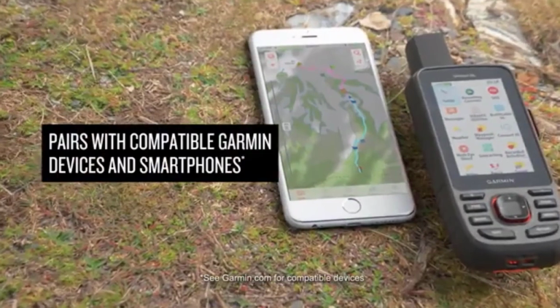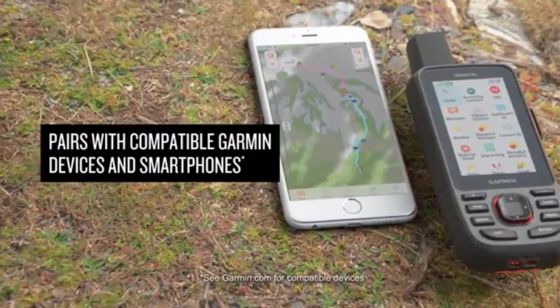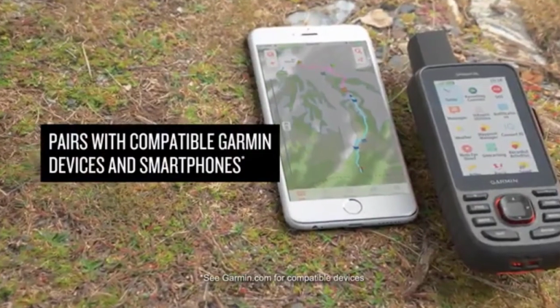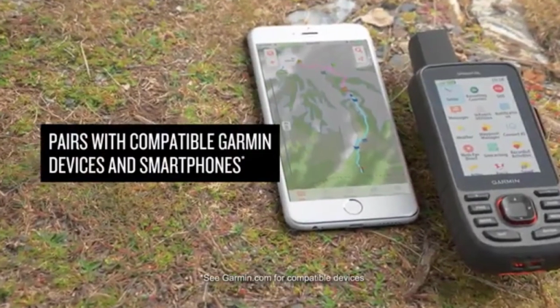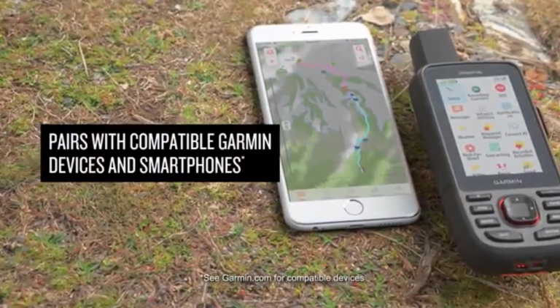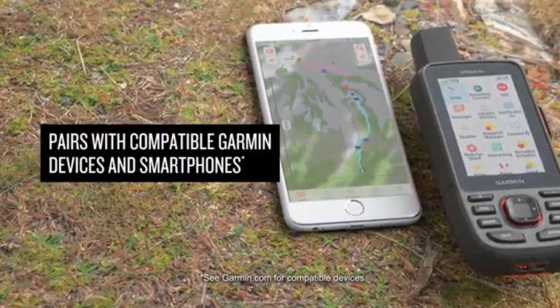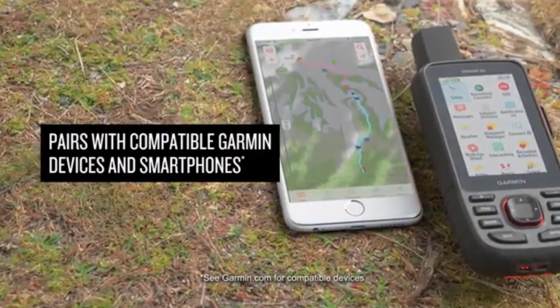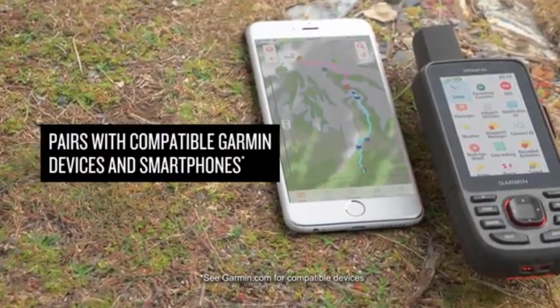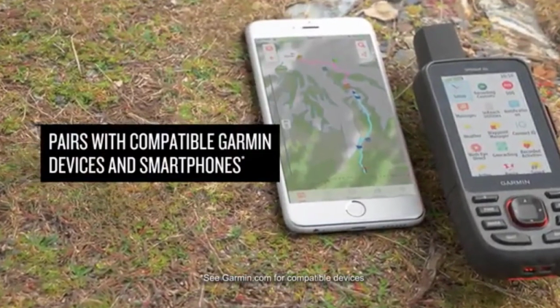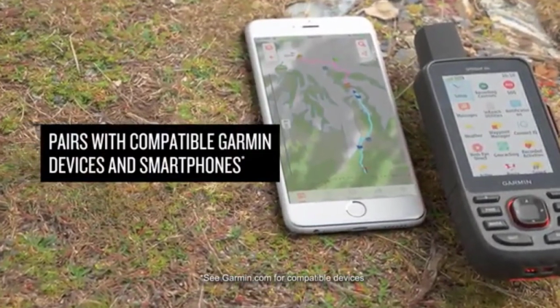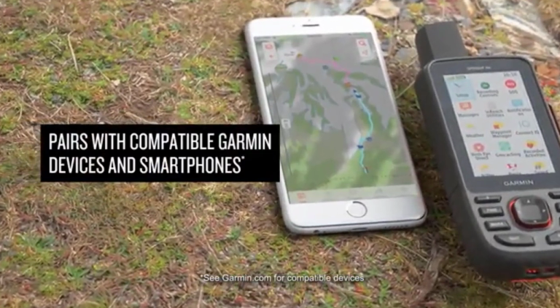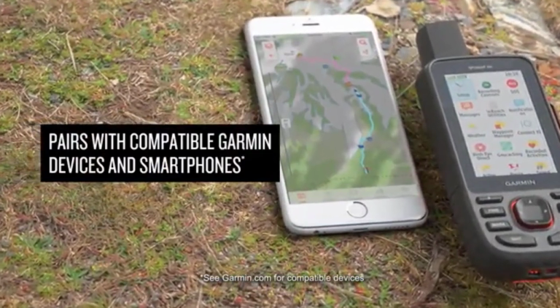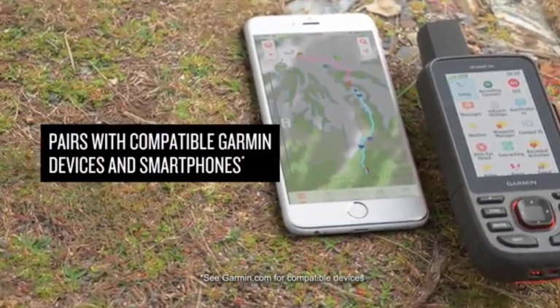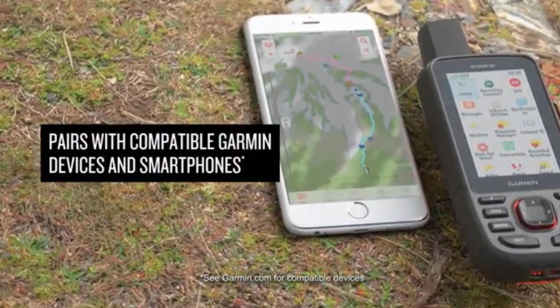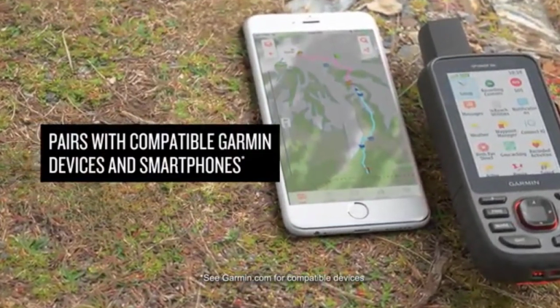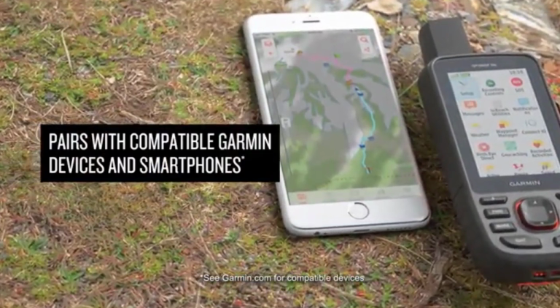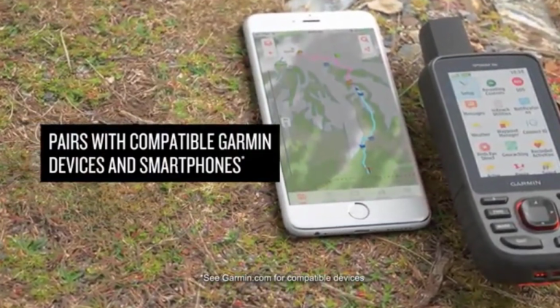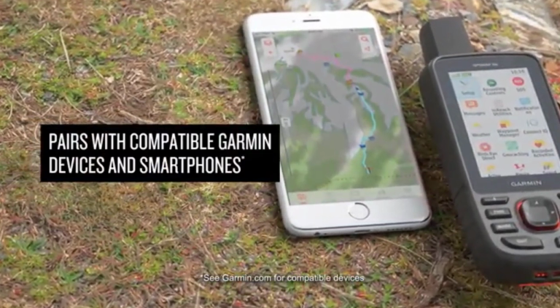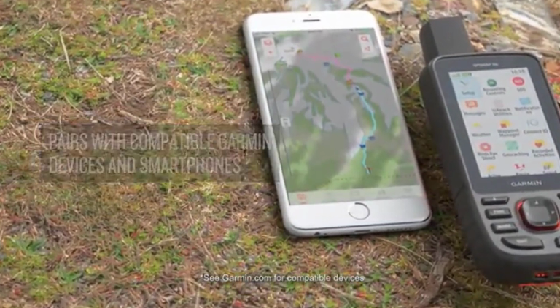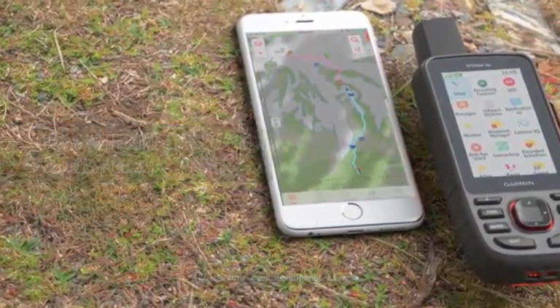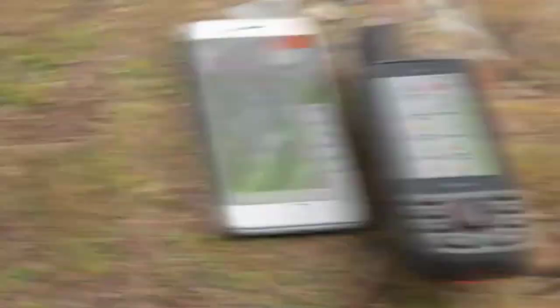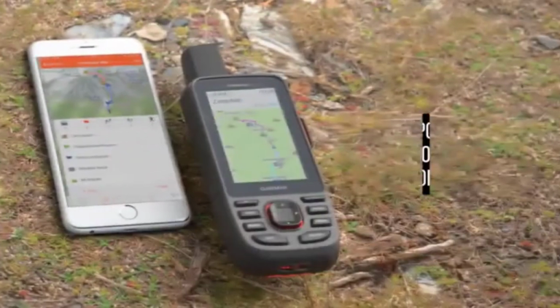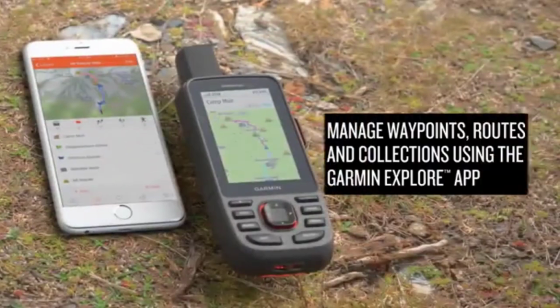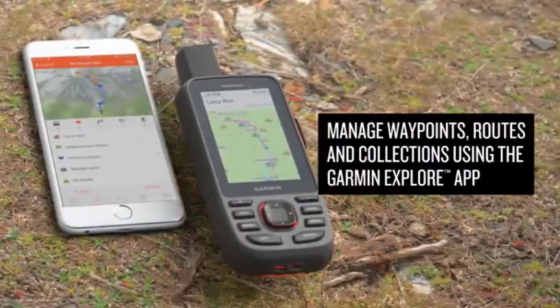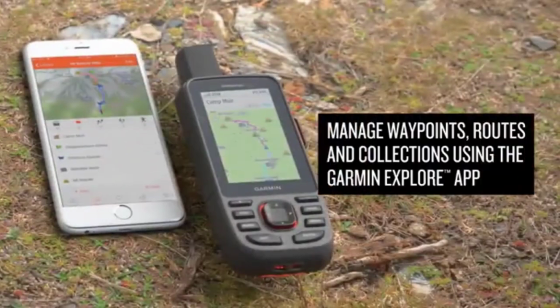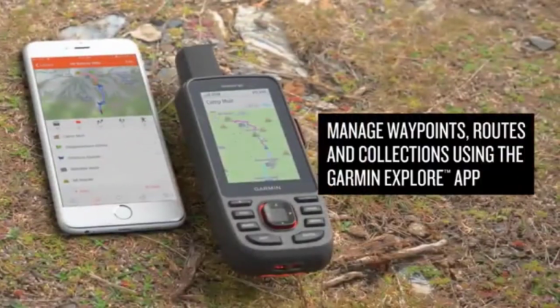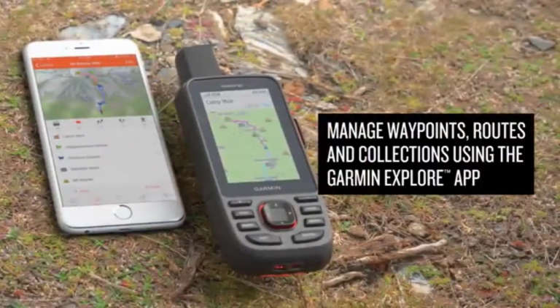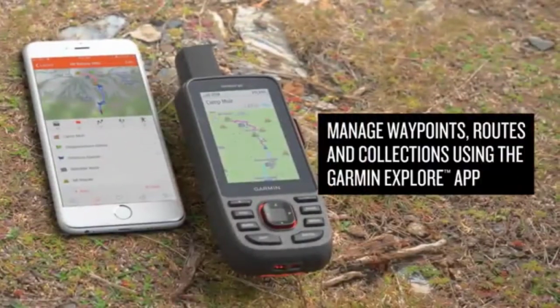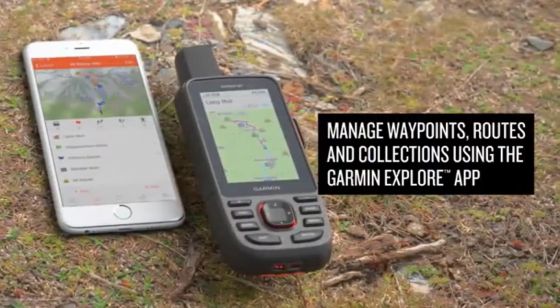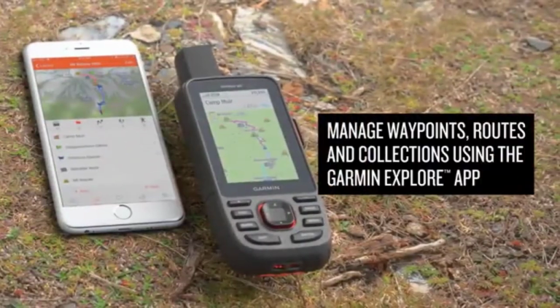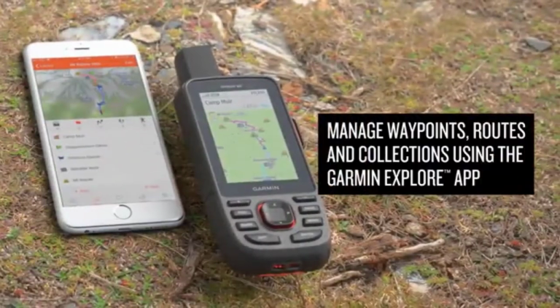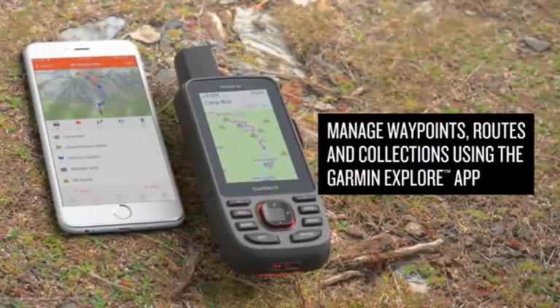It additionally features a three-axis compass, altimeter, and barometer so that you can monitor your elevation.